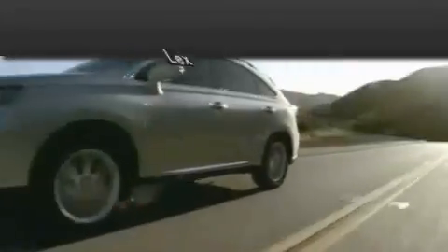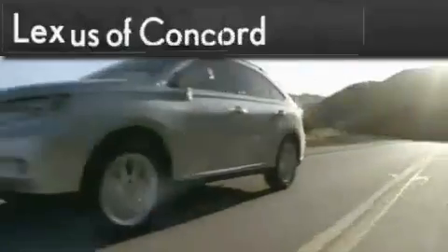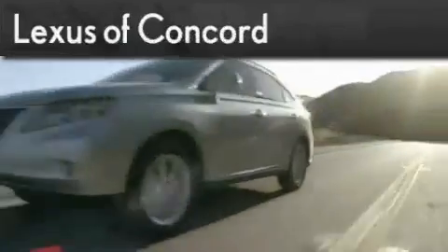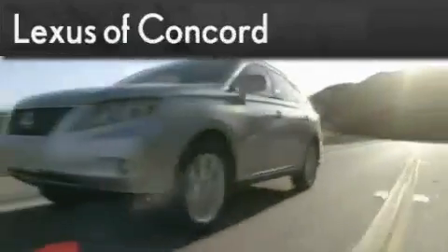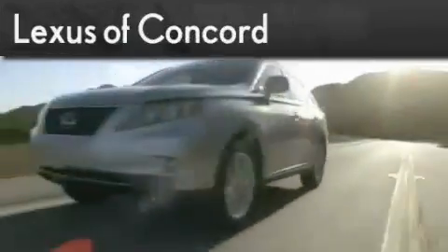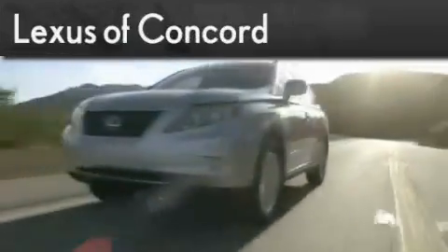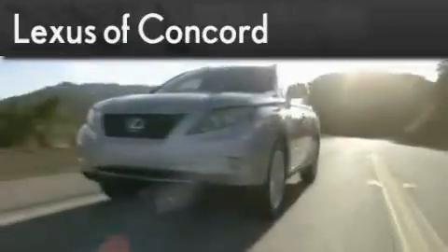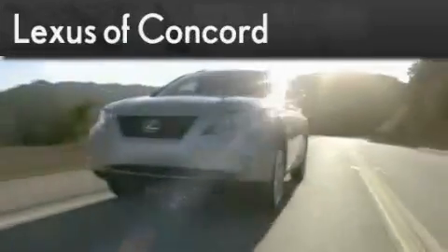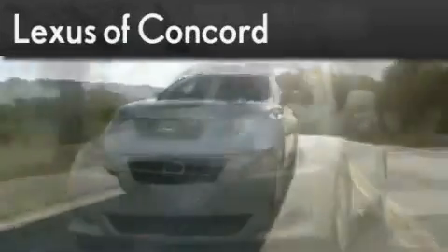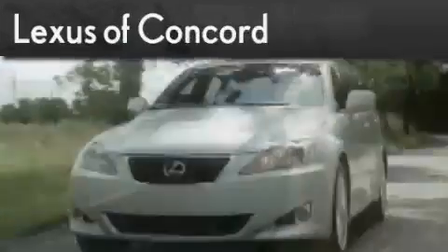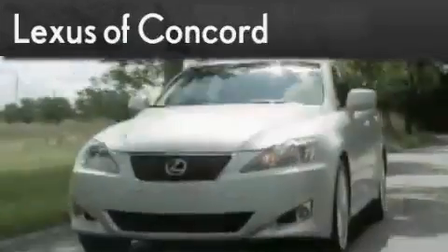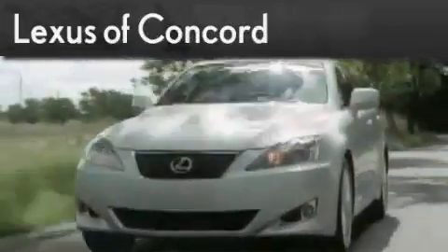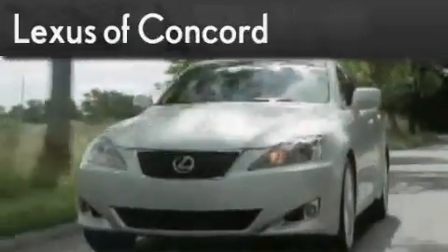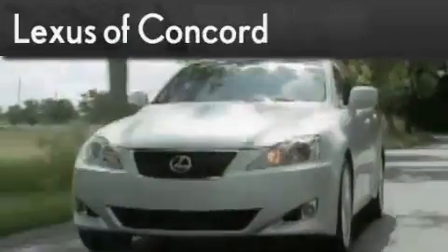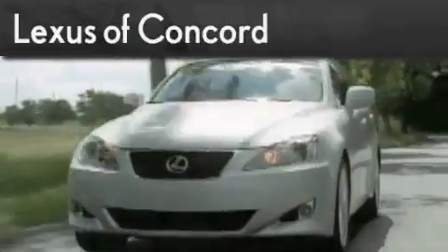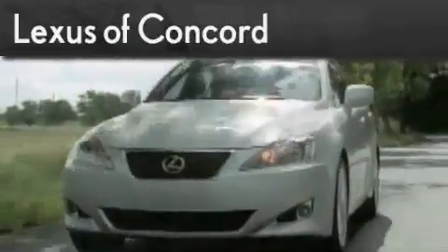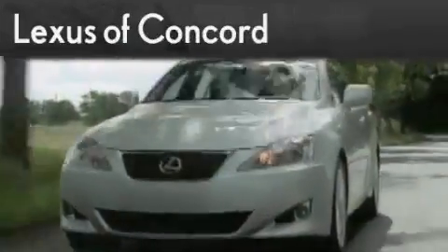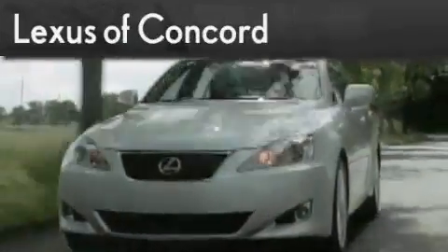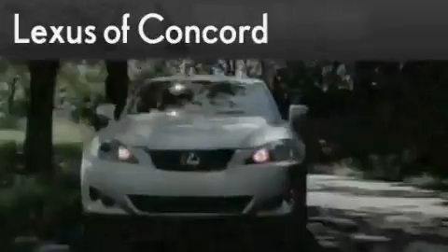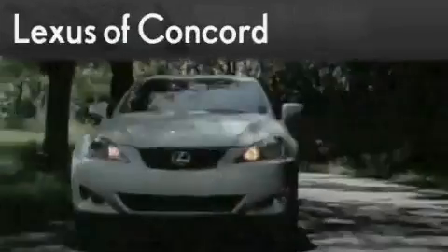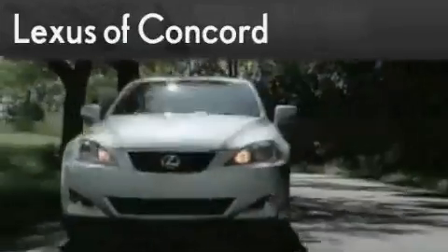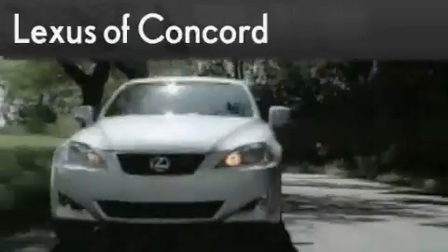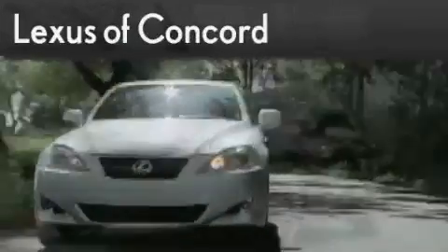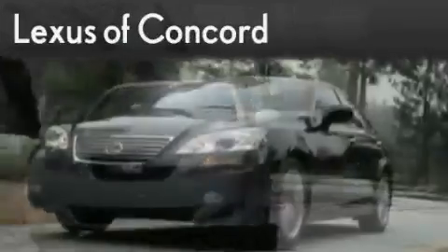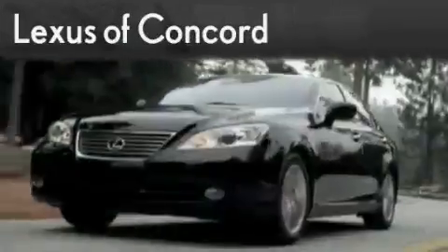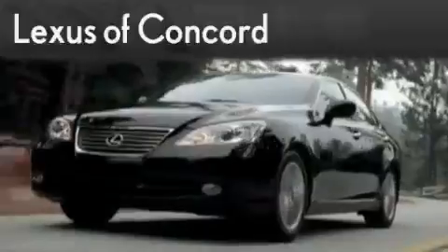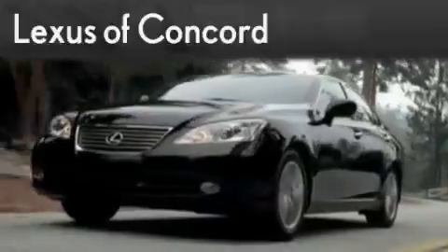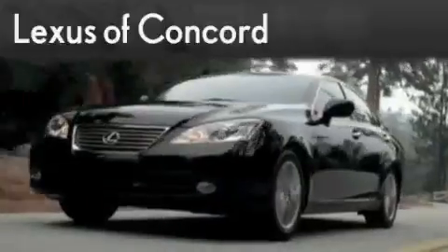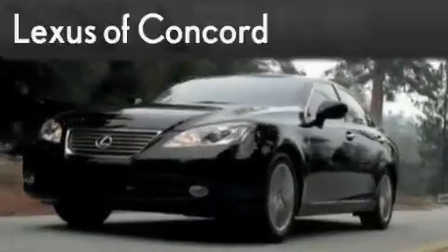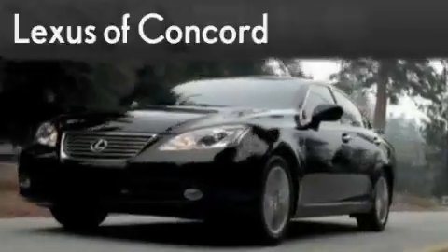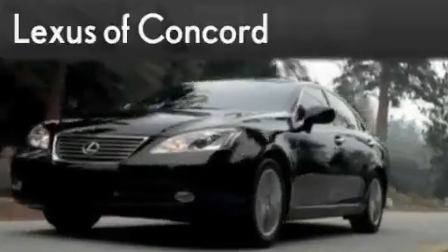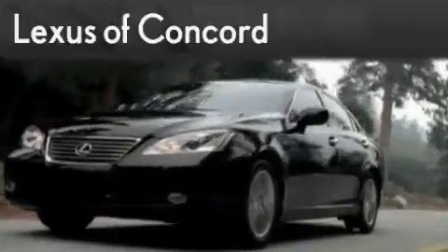Another fine vehicle offered by Lexus of Concord. Live the luxury of LexusofConcord.com.